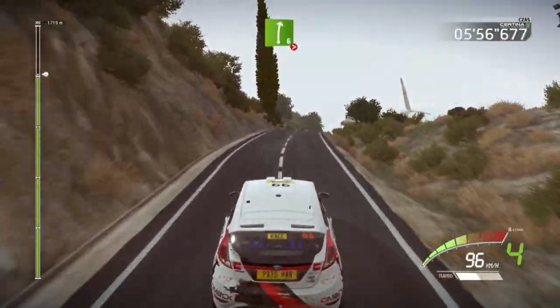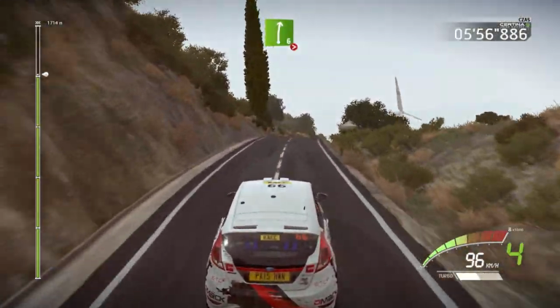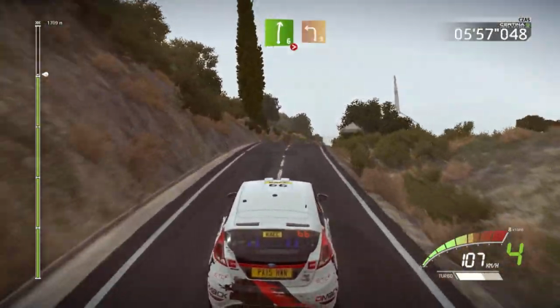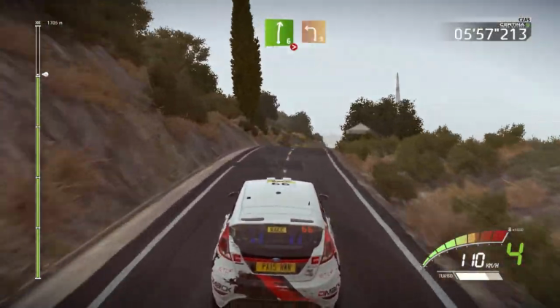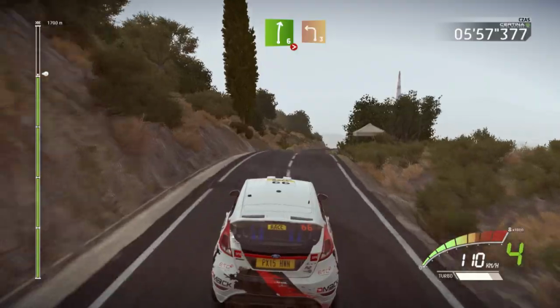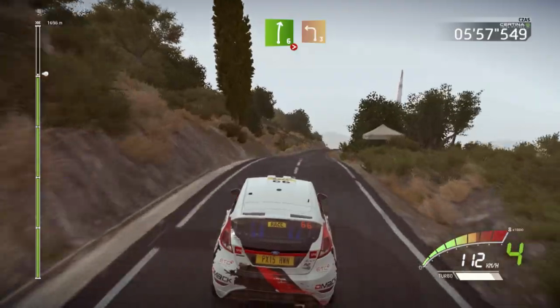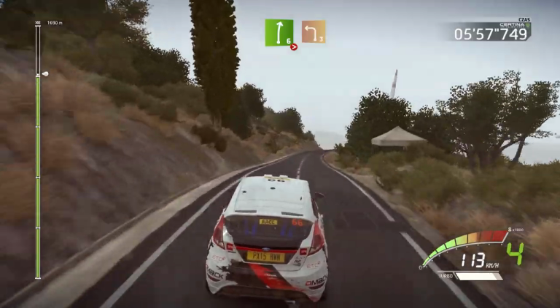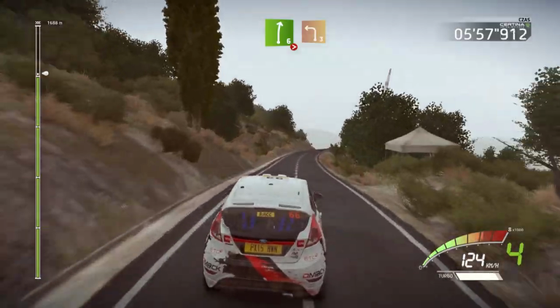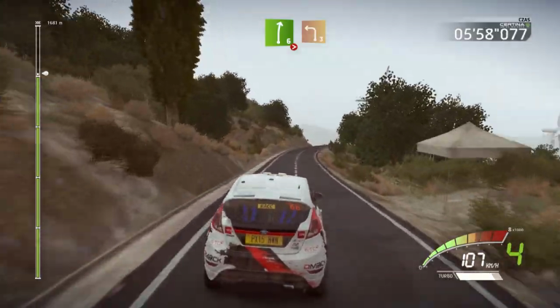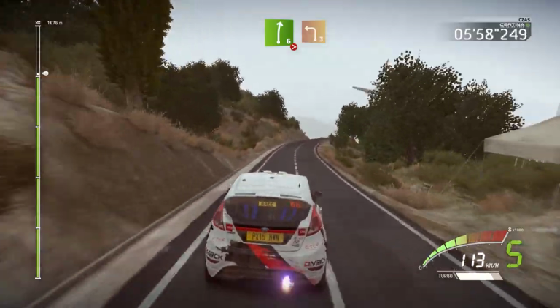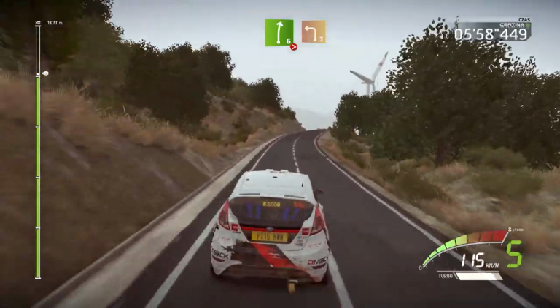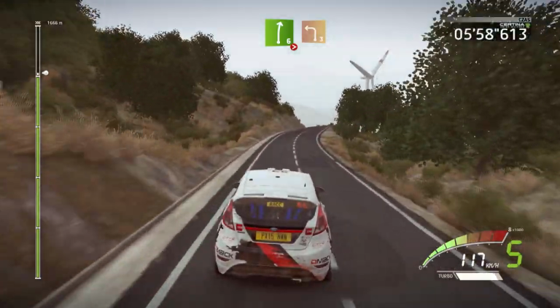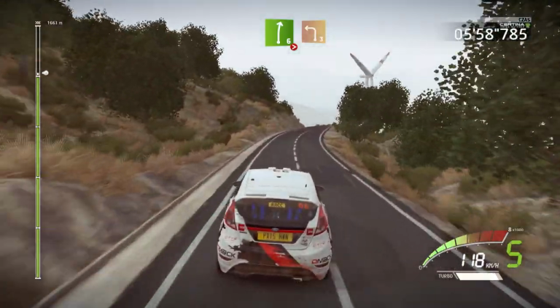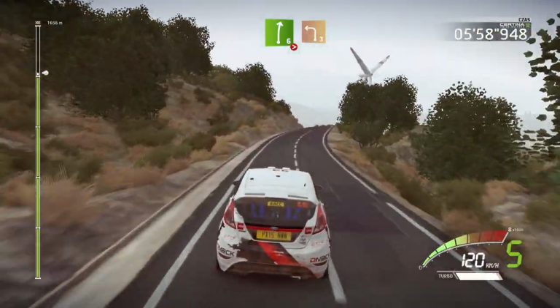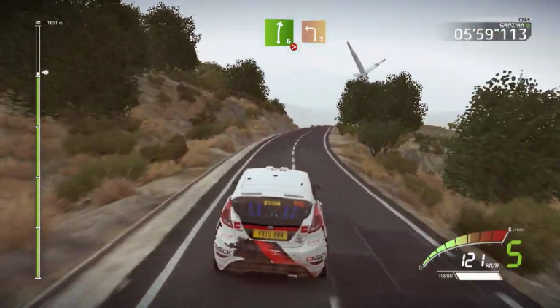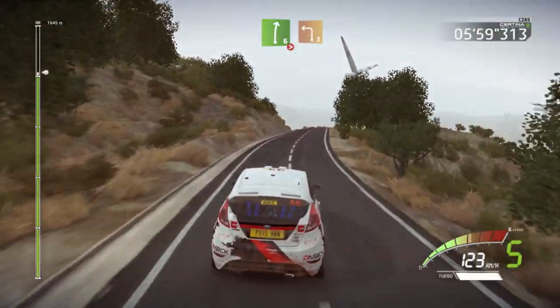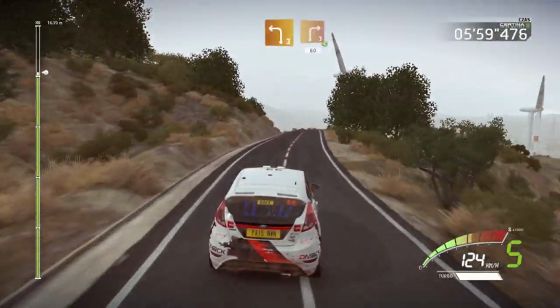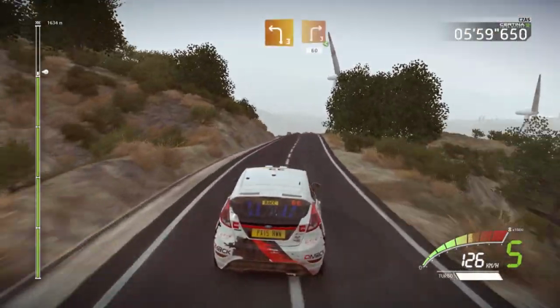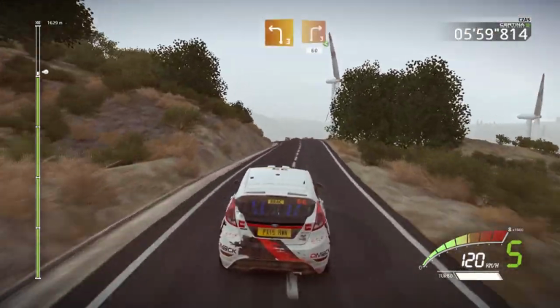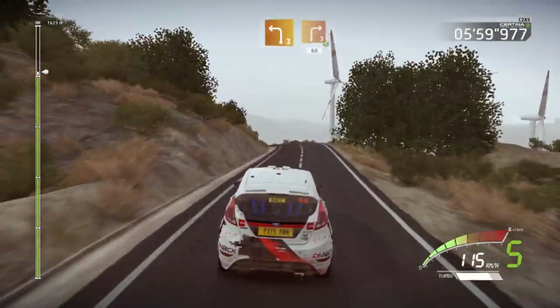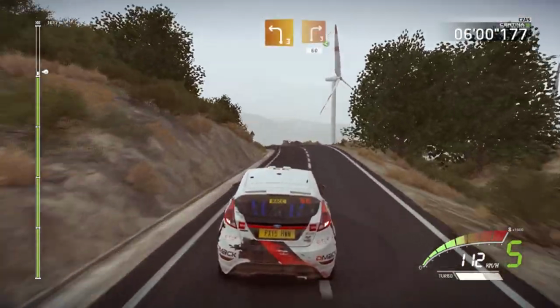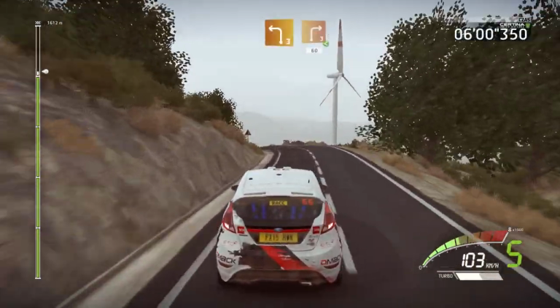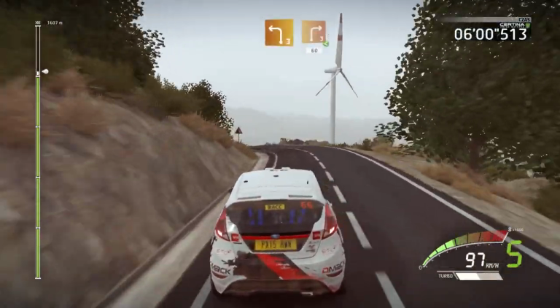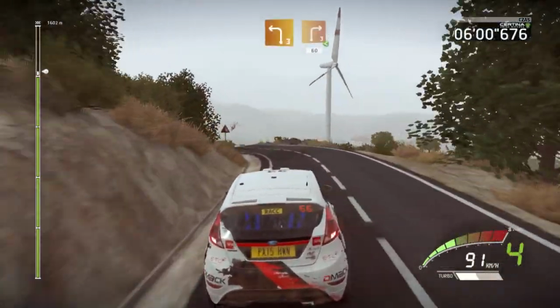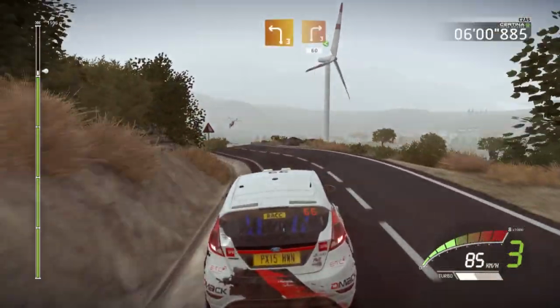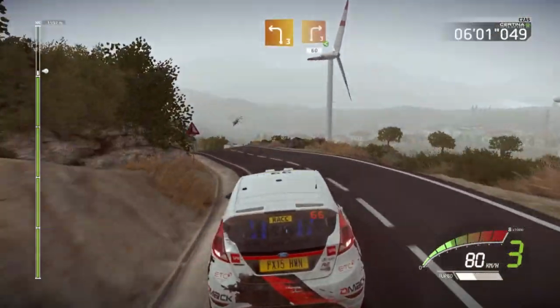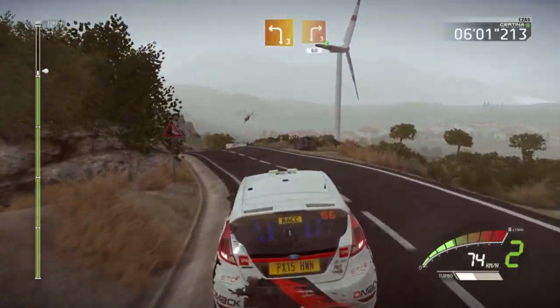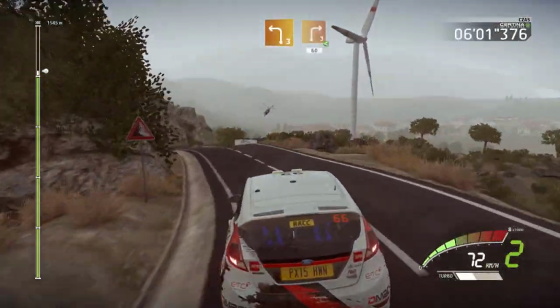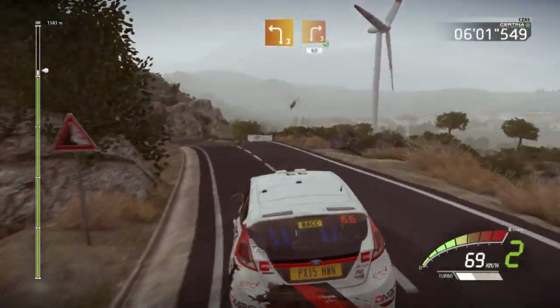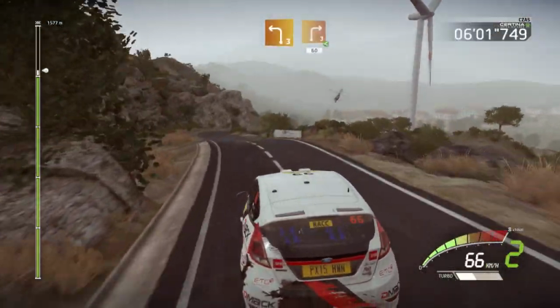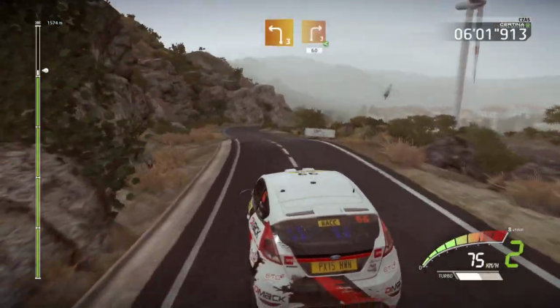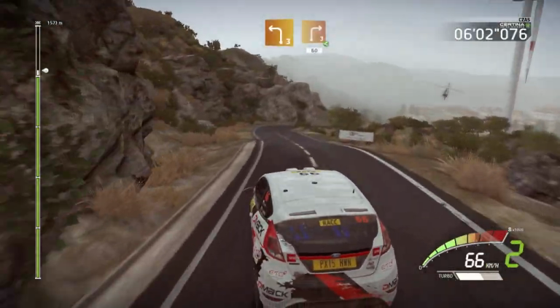And left three, downhill. And right three, opens, very long. 60.